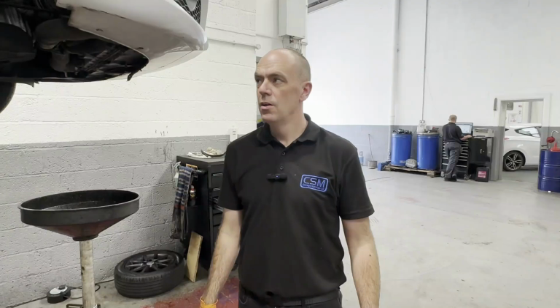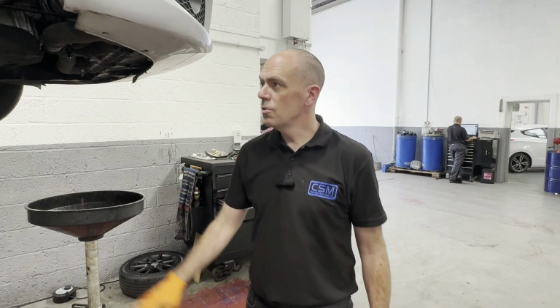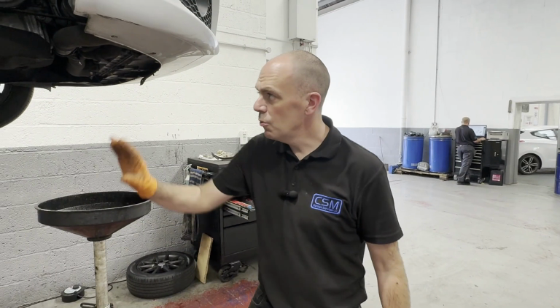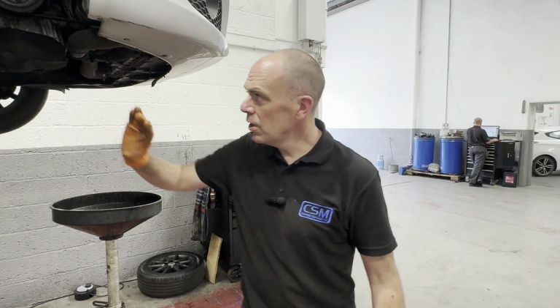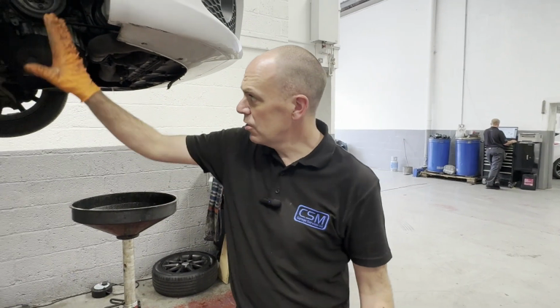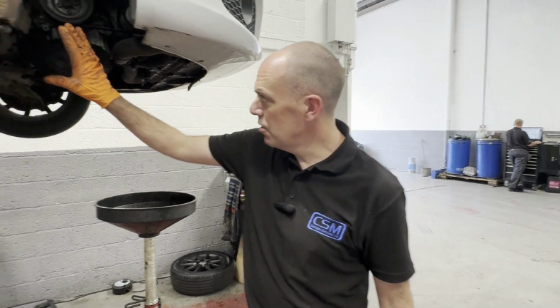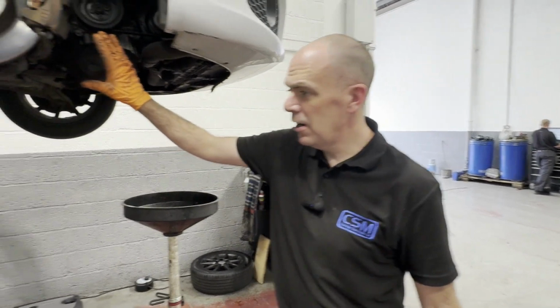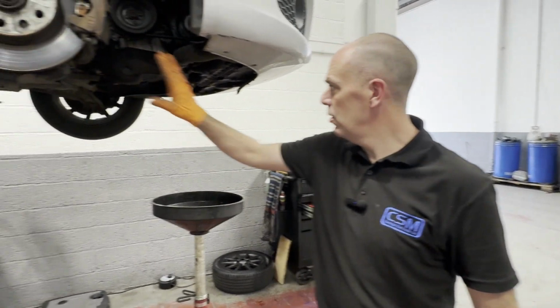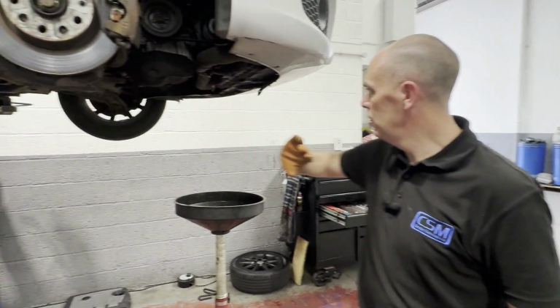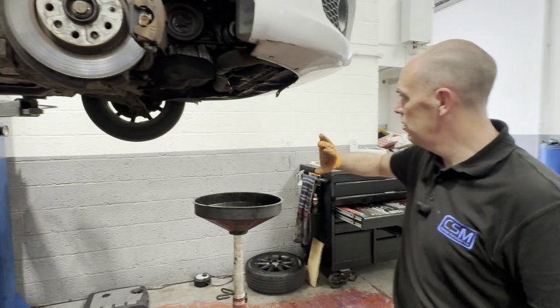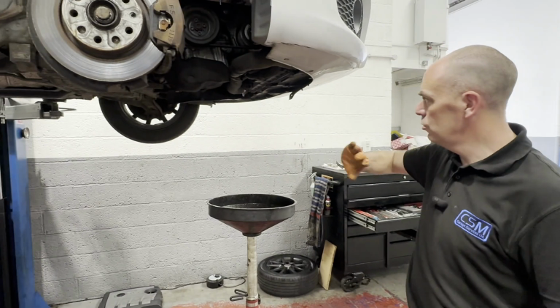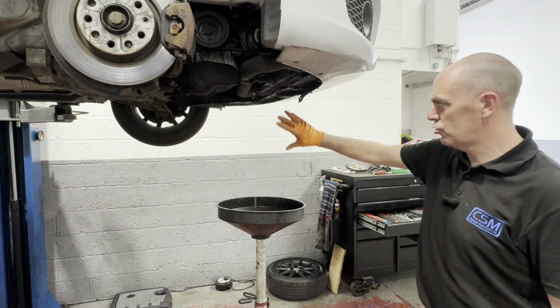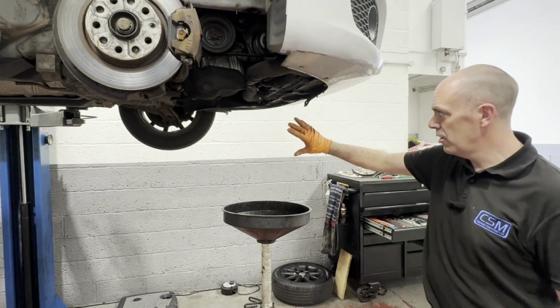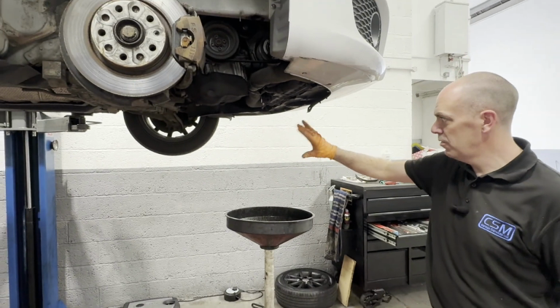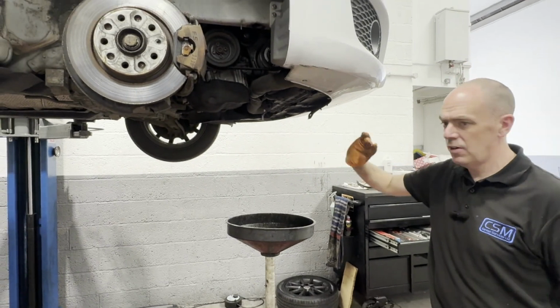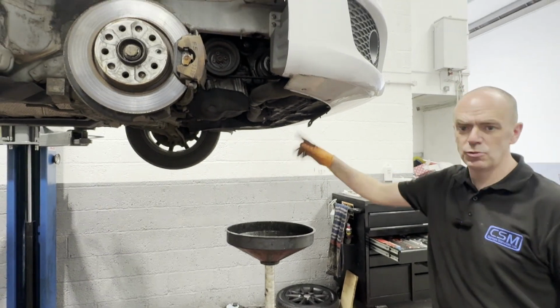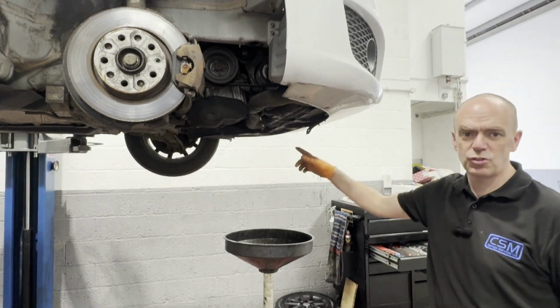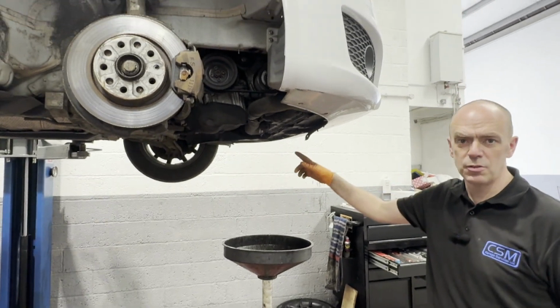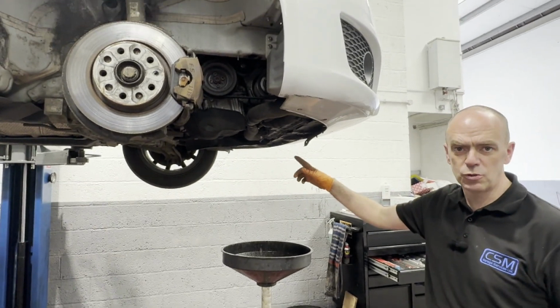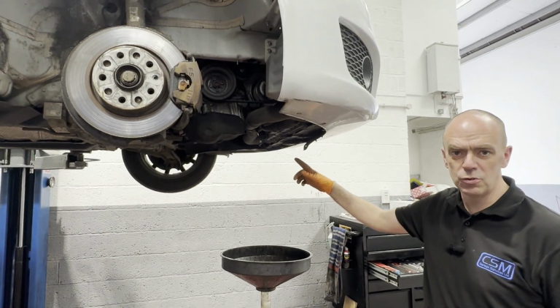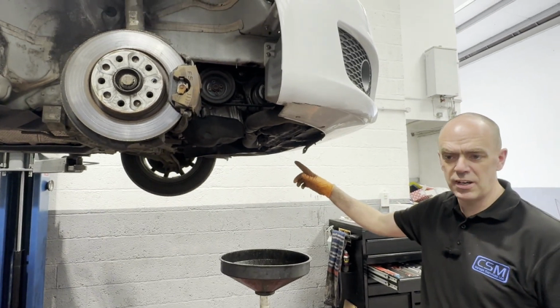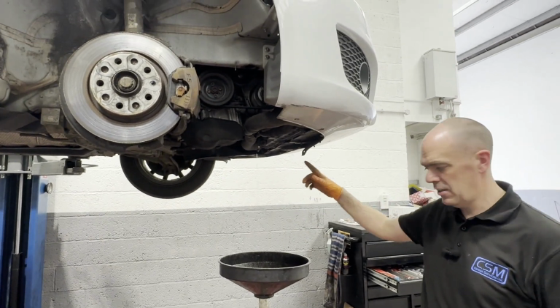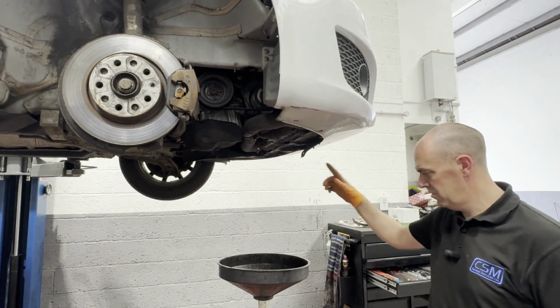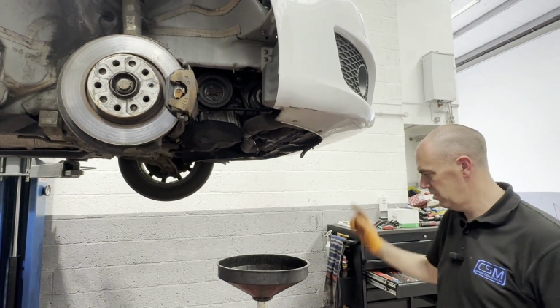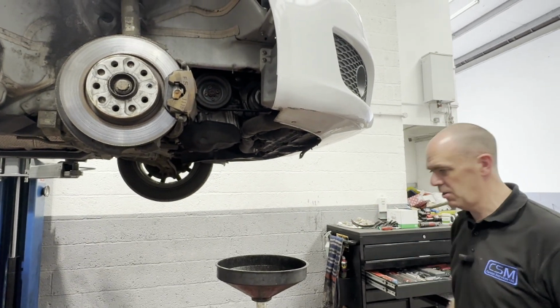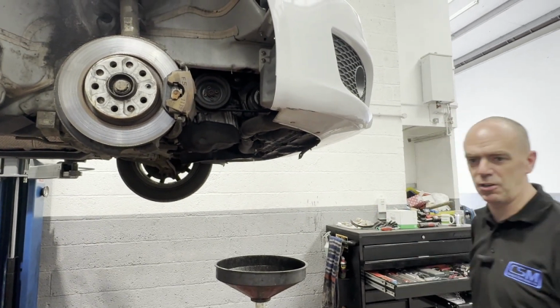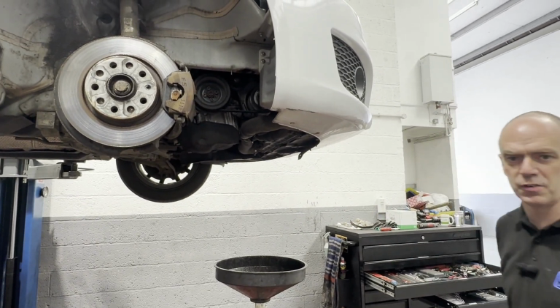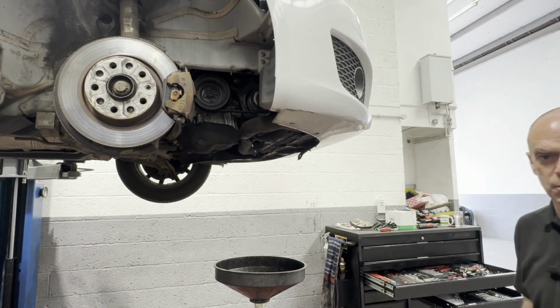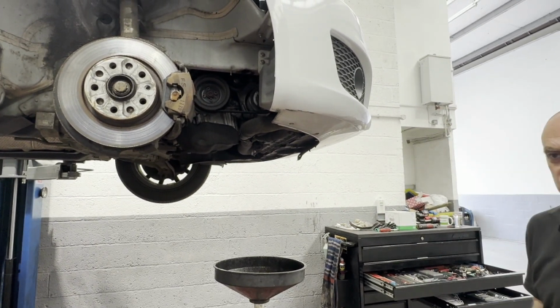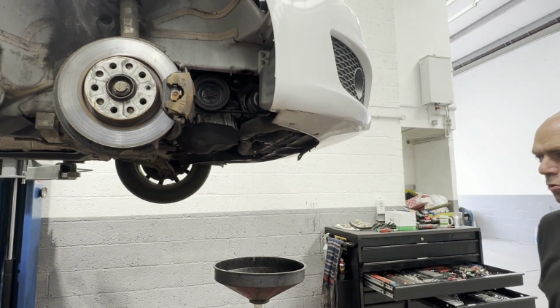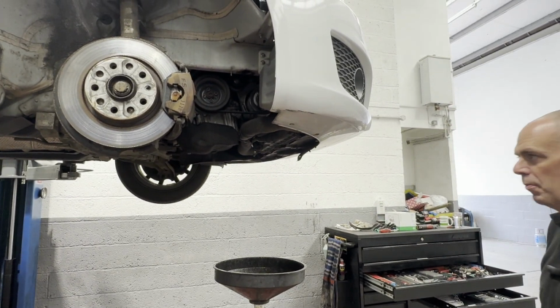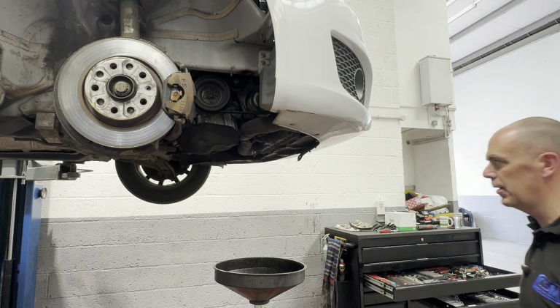So we've got the wheel arch liner out, under tray off, and we're just draining the coolant out now so we don't get covered in it when we take the water pump out.